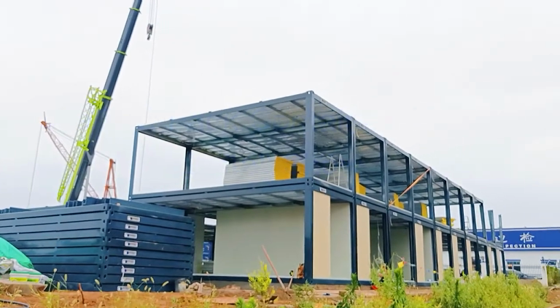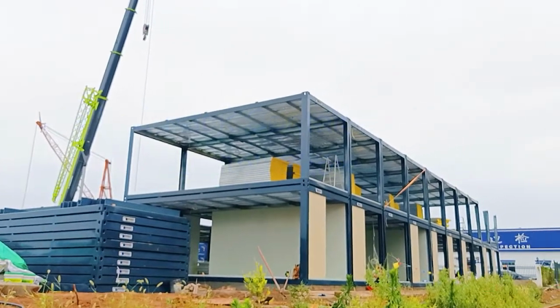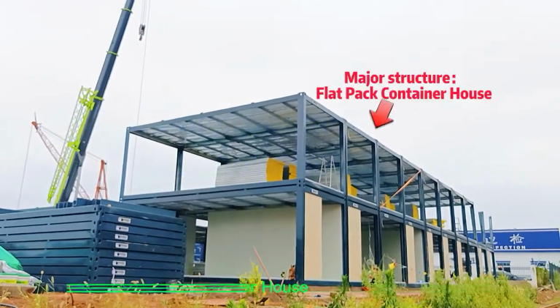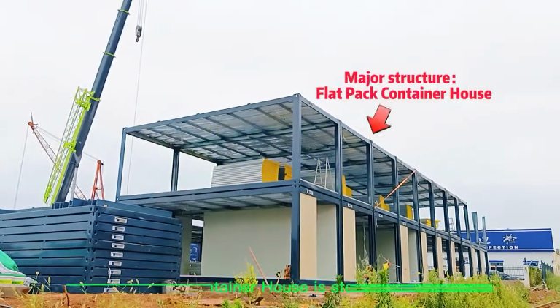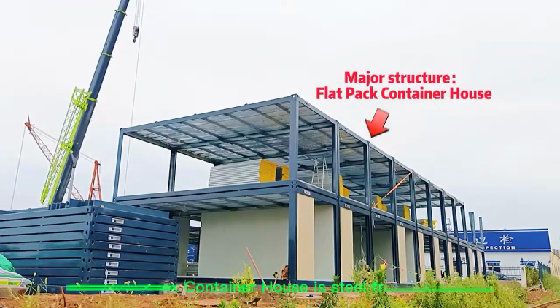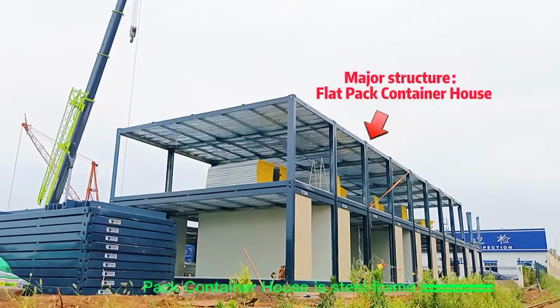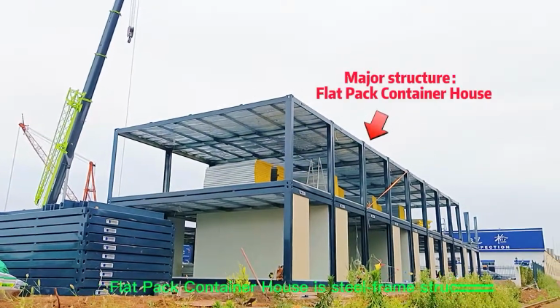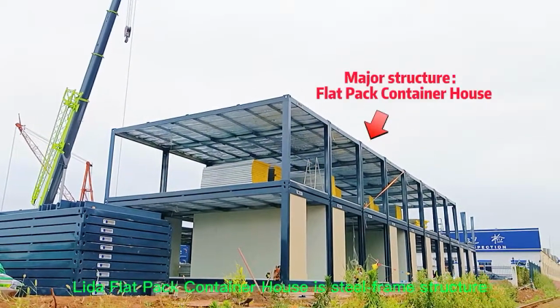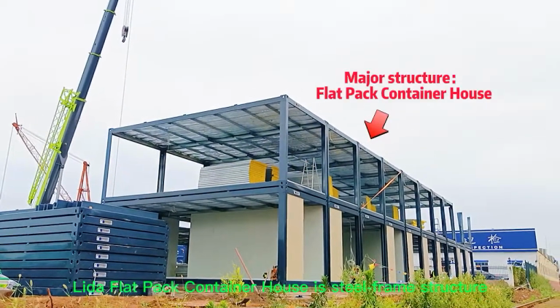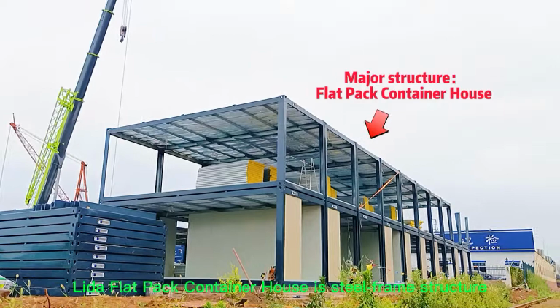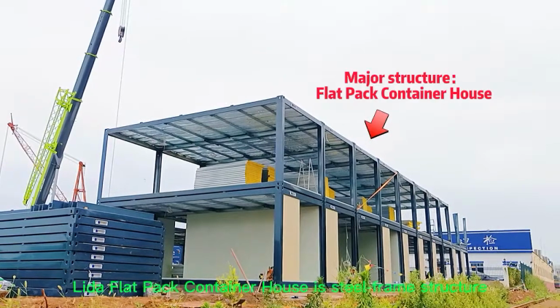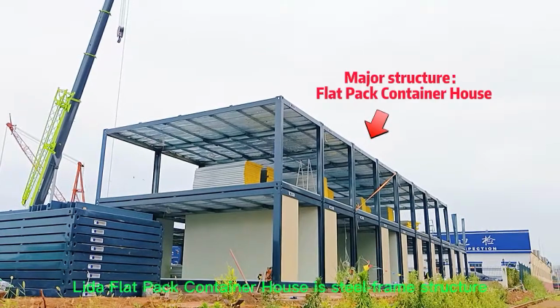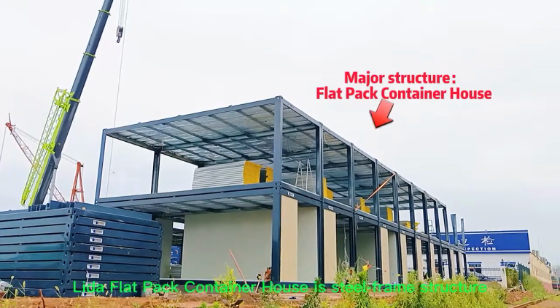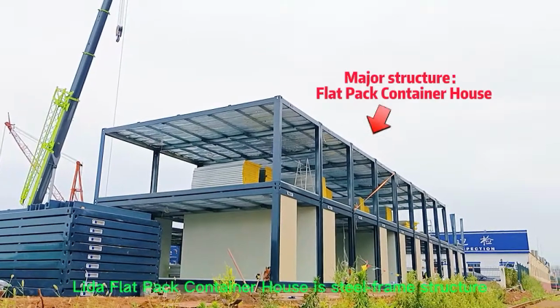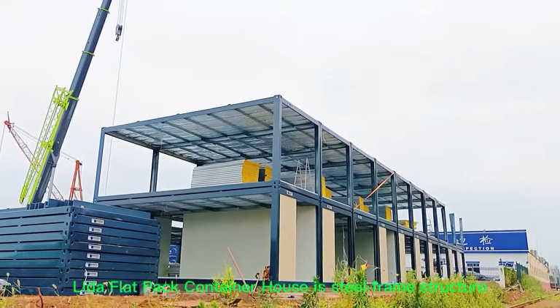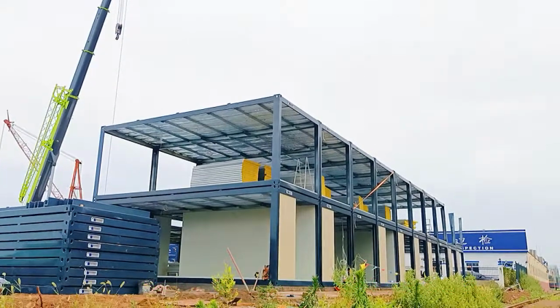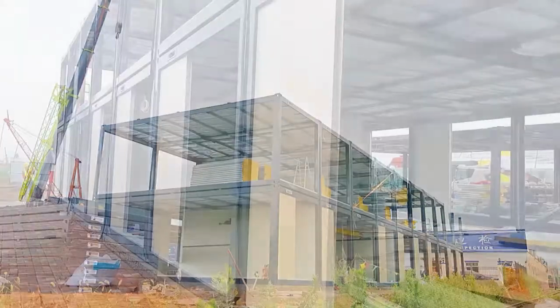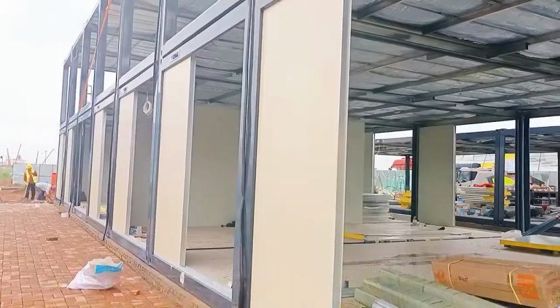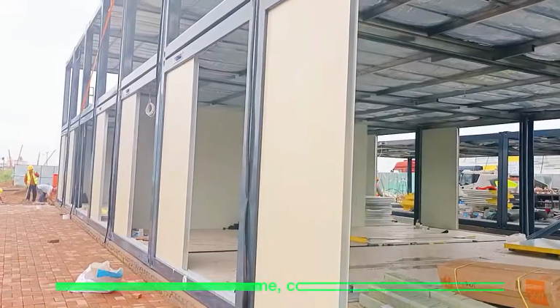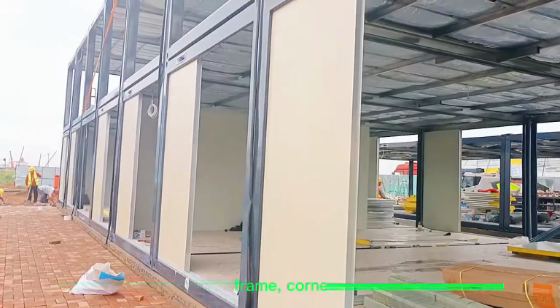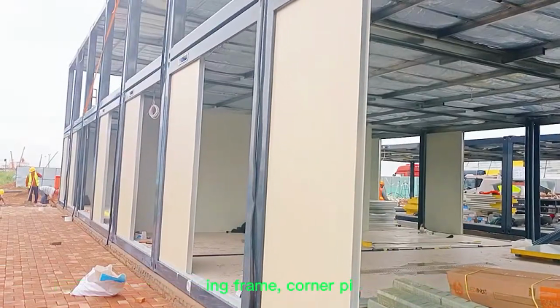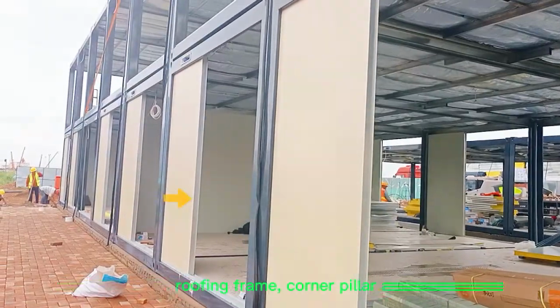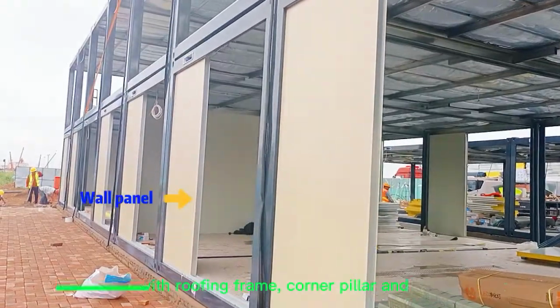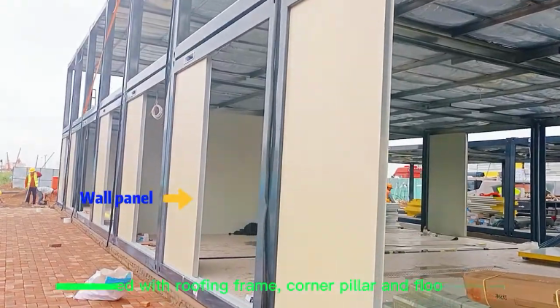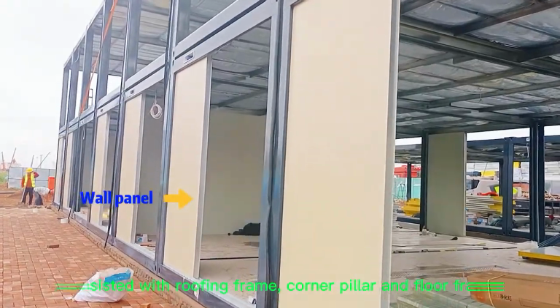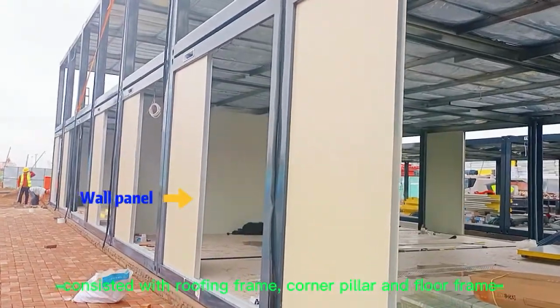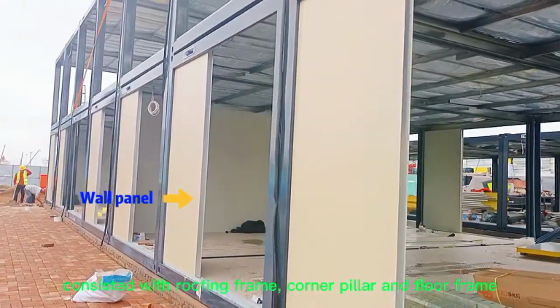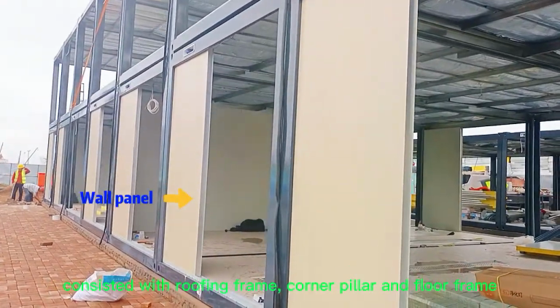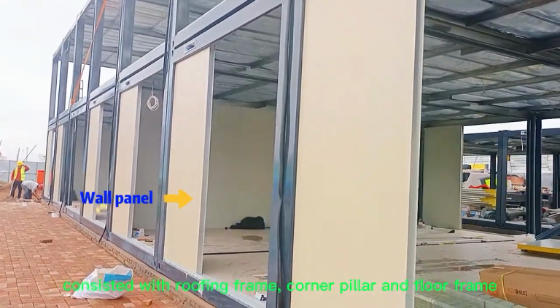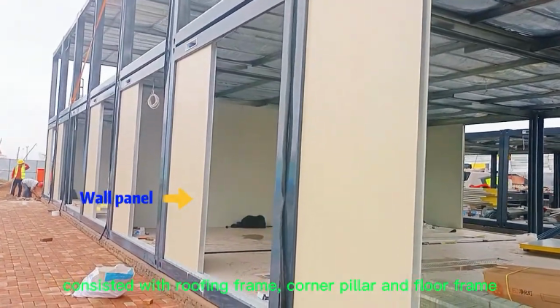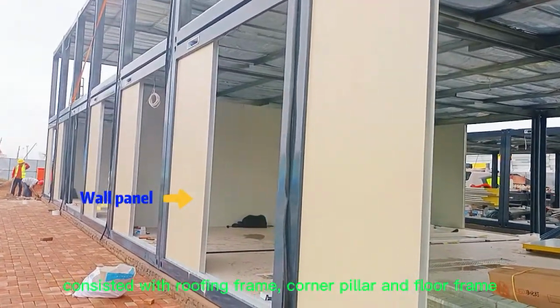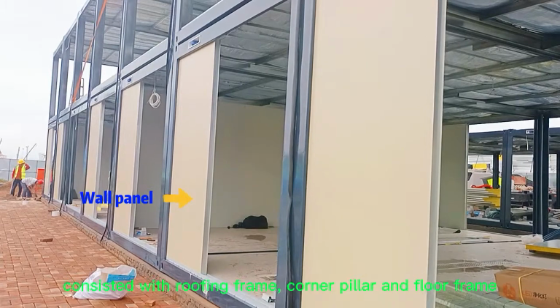Lina Flatpak Container House is a steel frame structure, consisting of a roofing frame, corner pillars, and a floor frame.